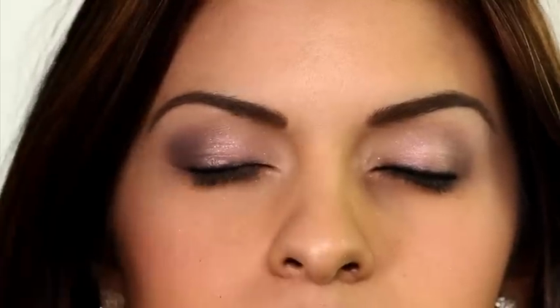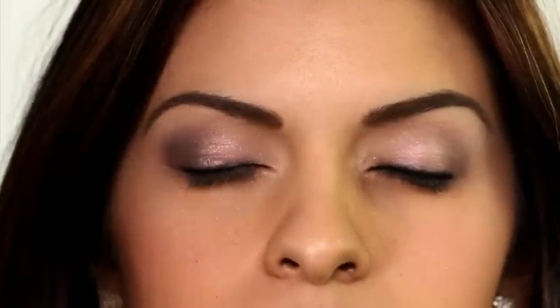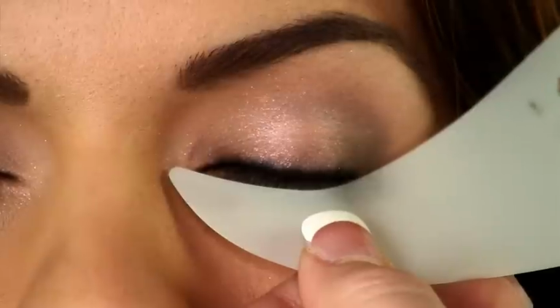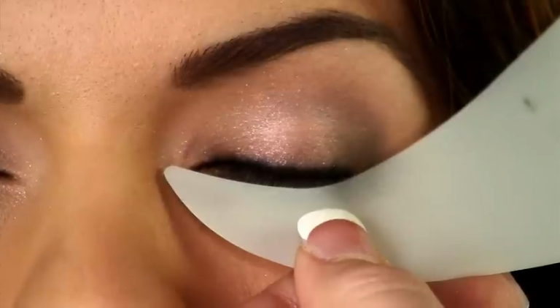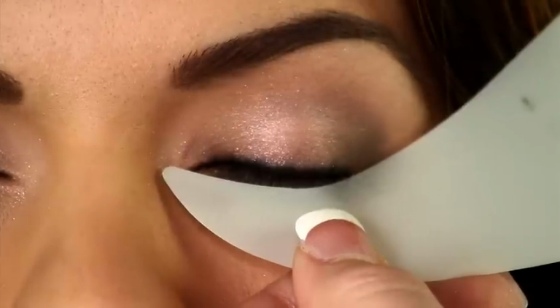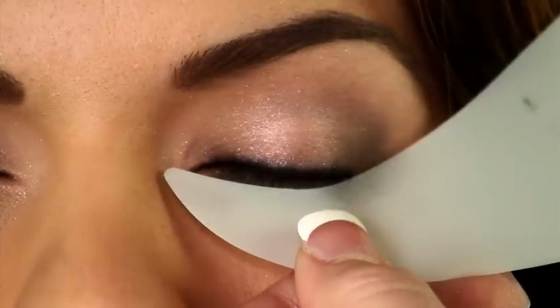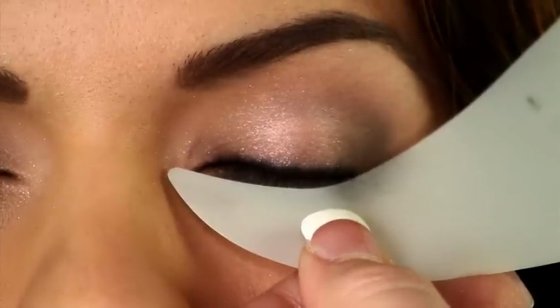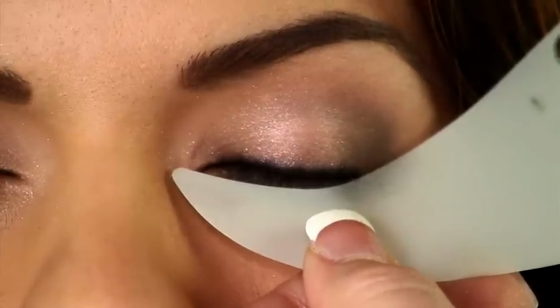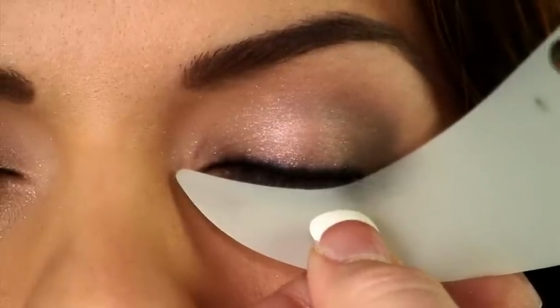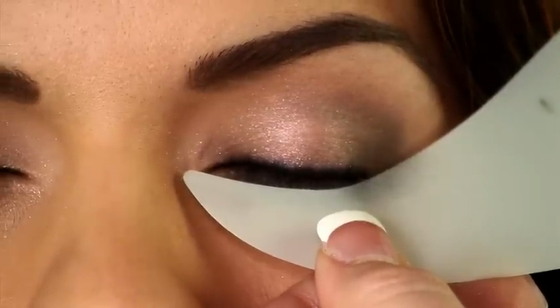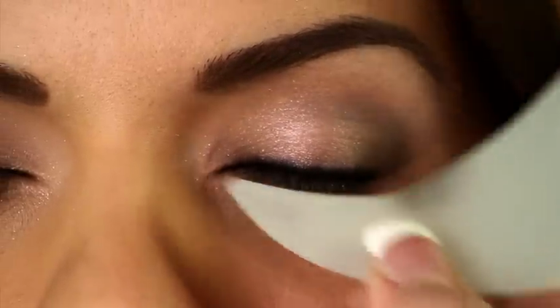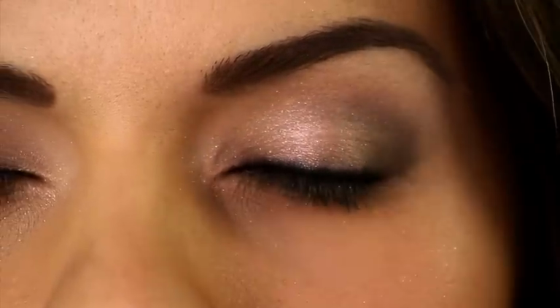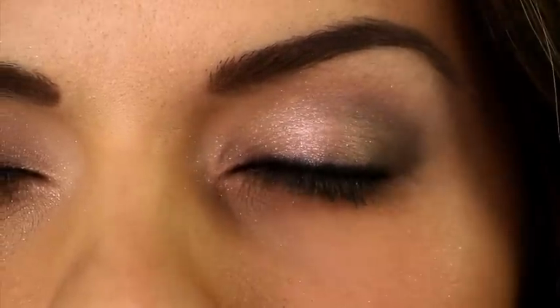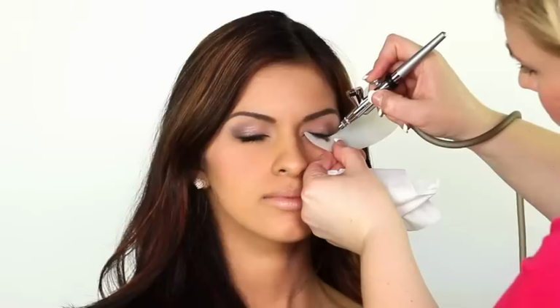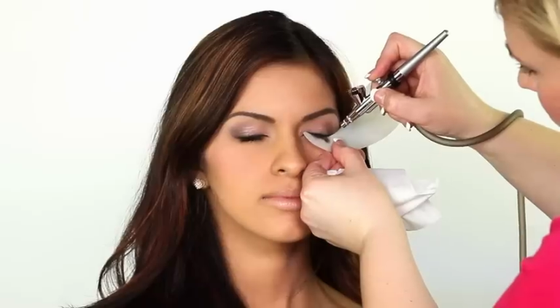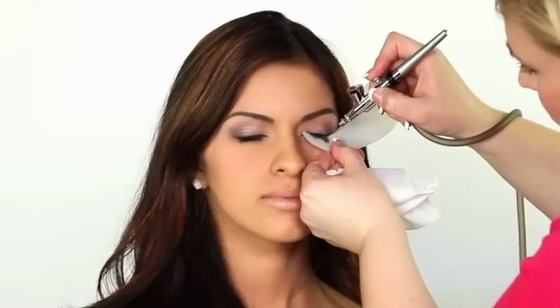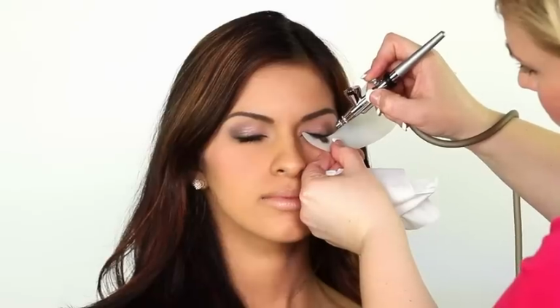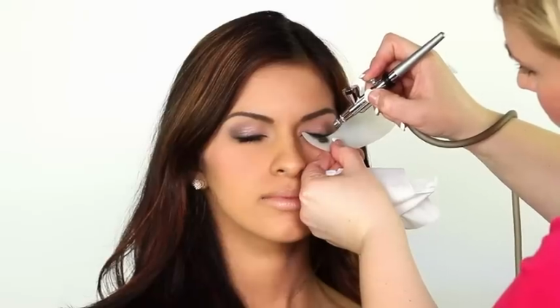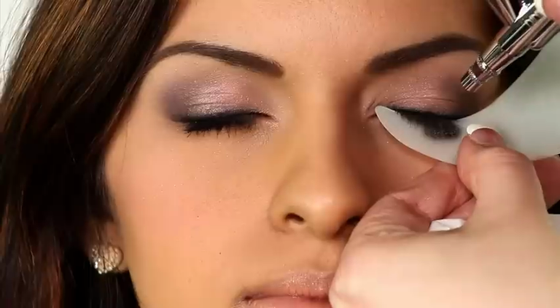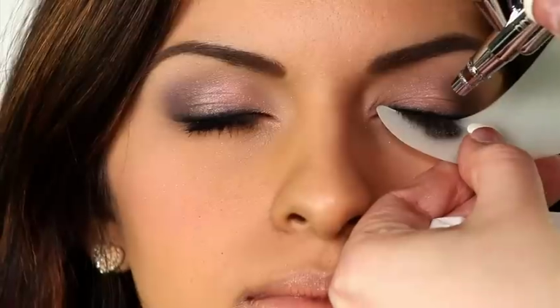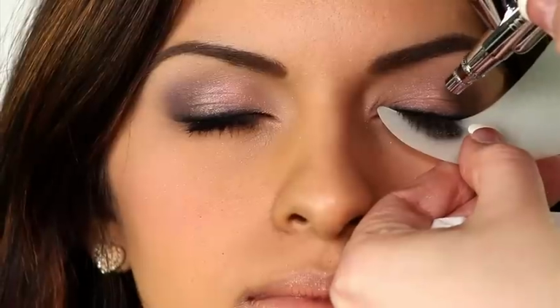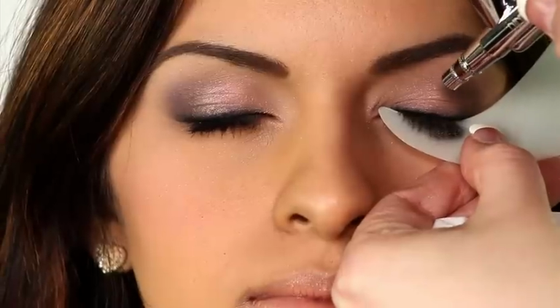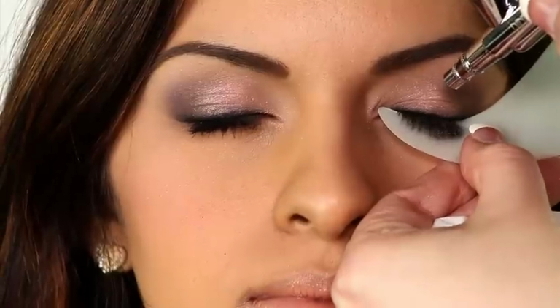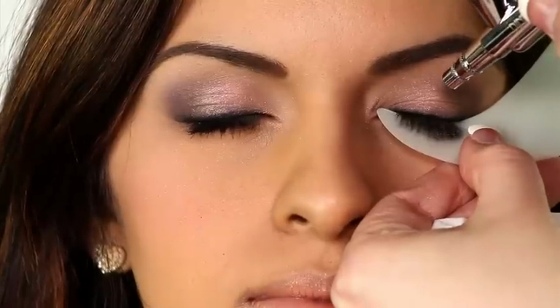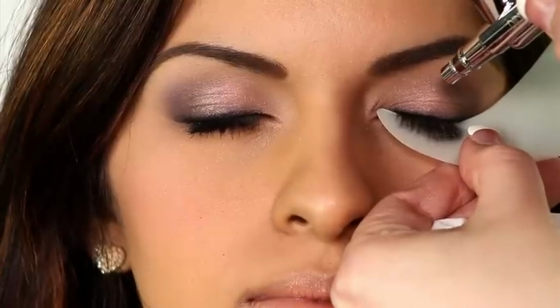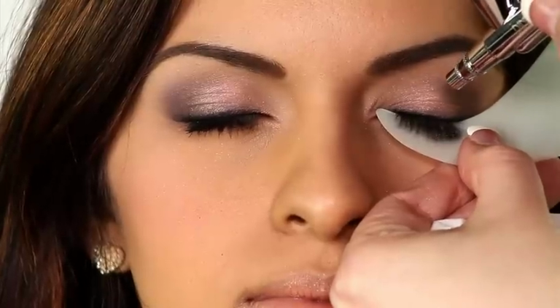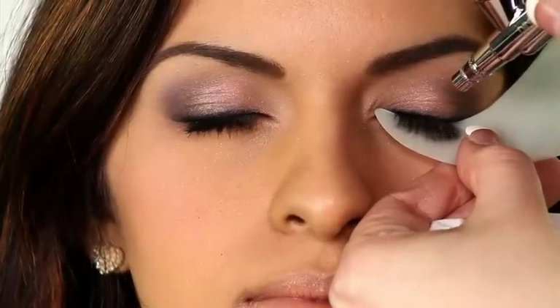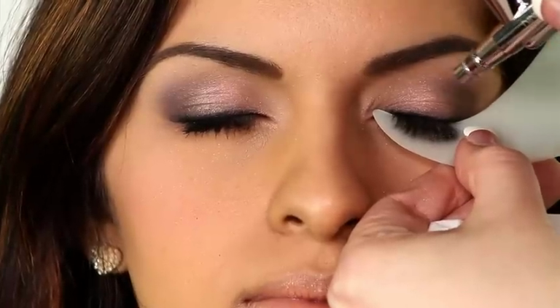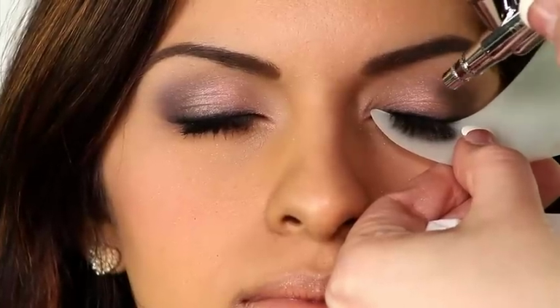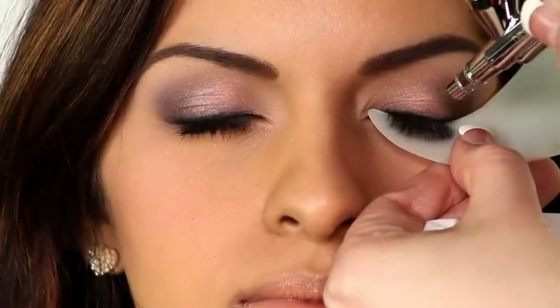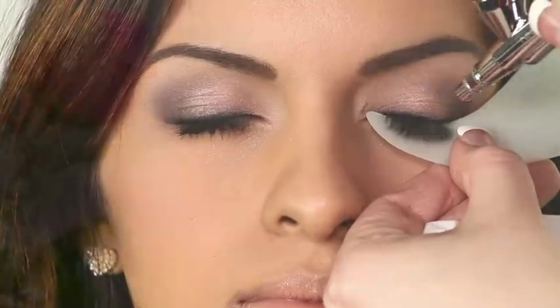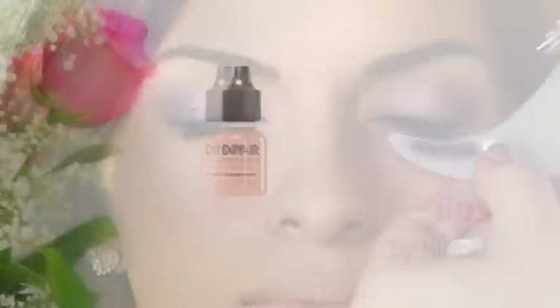Use the shadow shield to avoid over spraying while spraying eyelashes. You can also use it as a guide to define and extend liner.